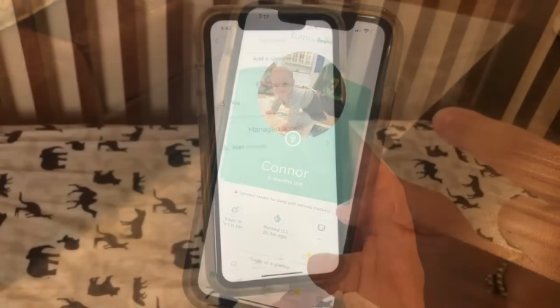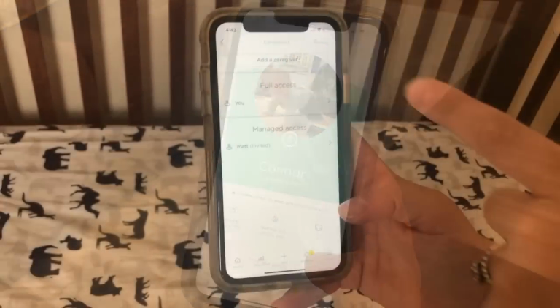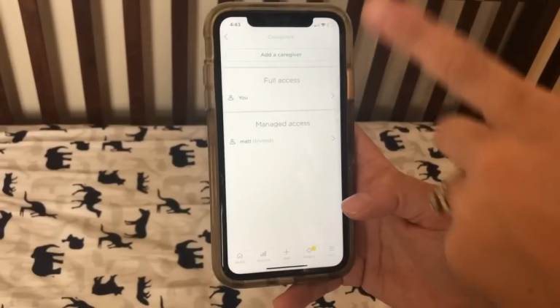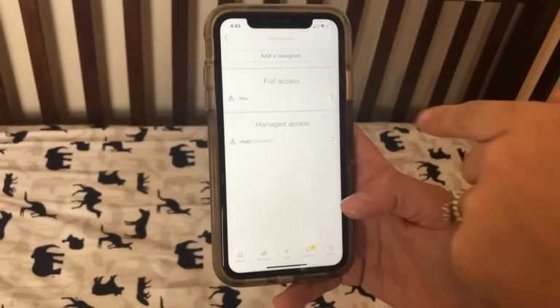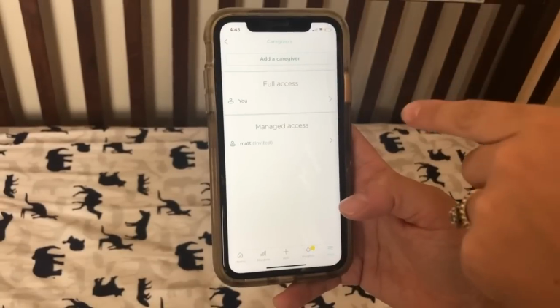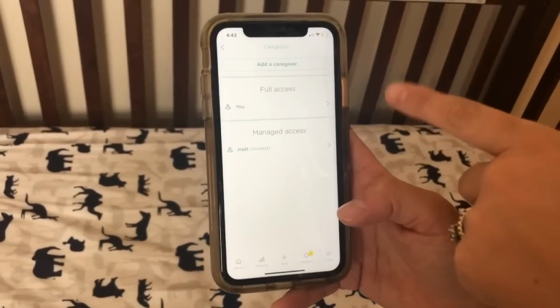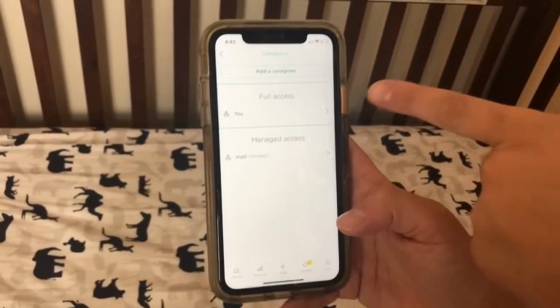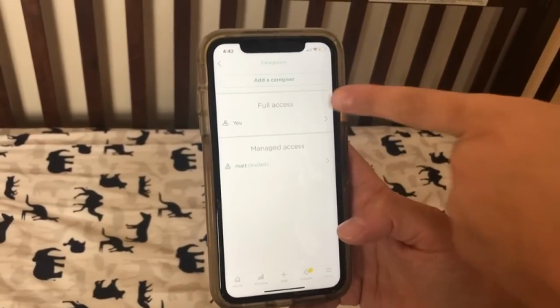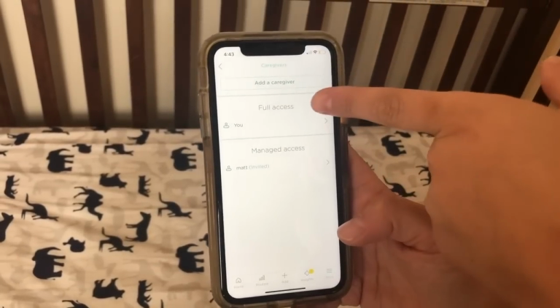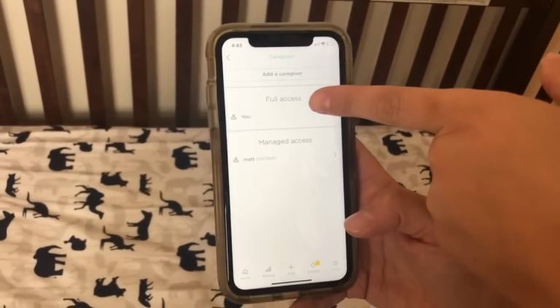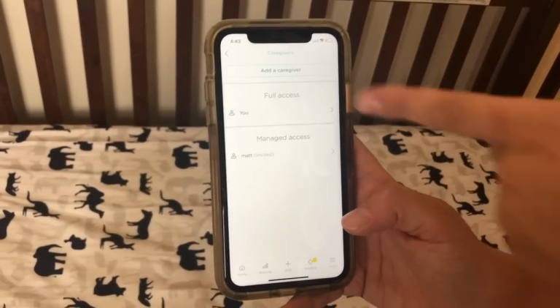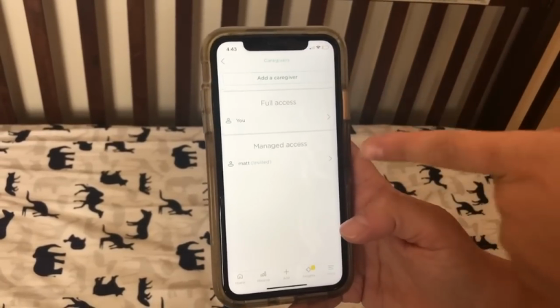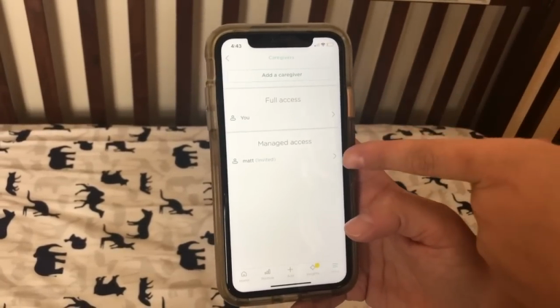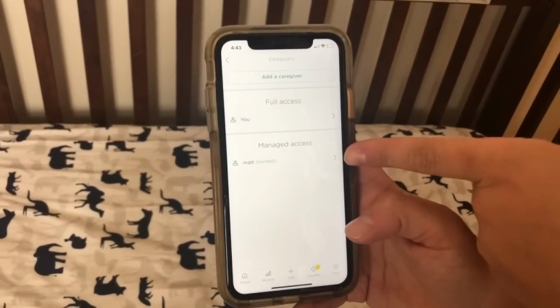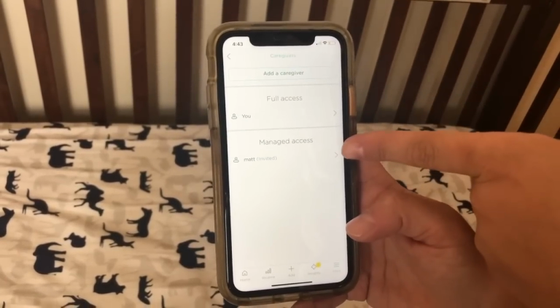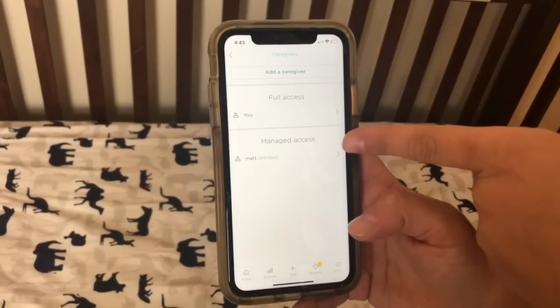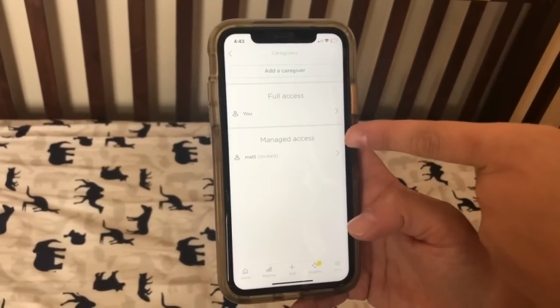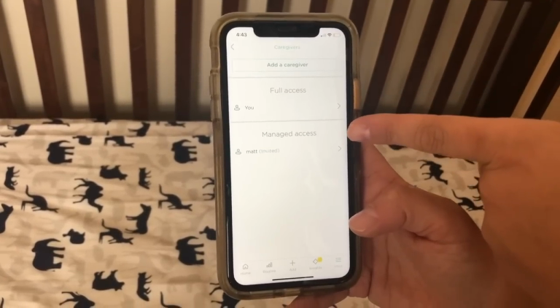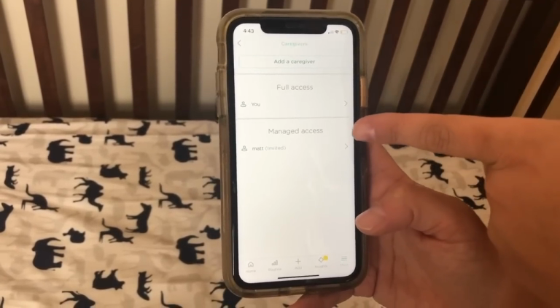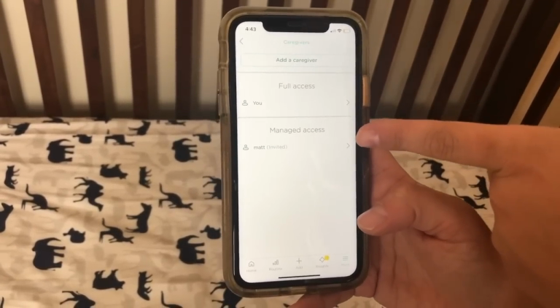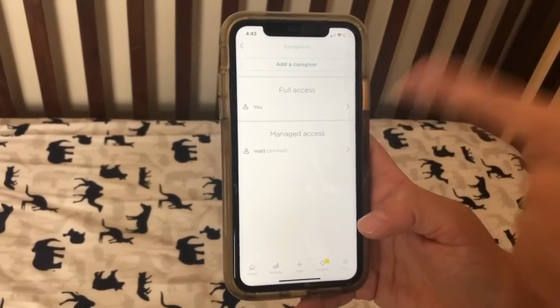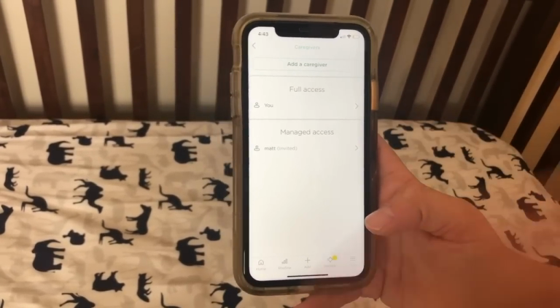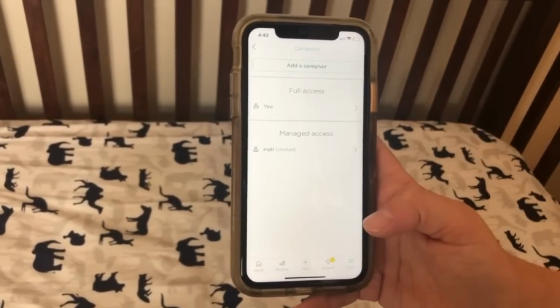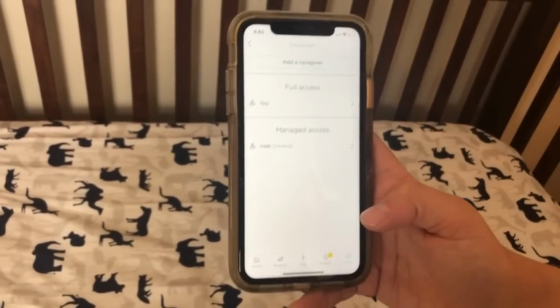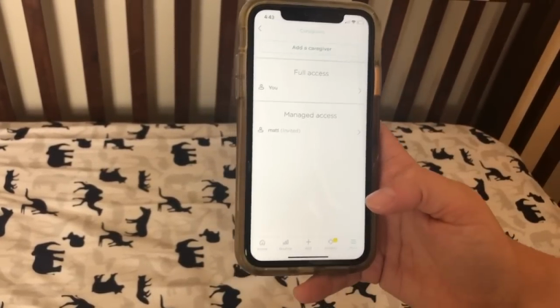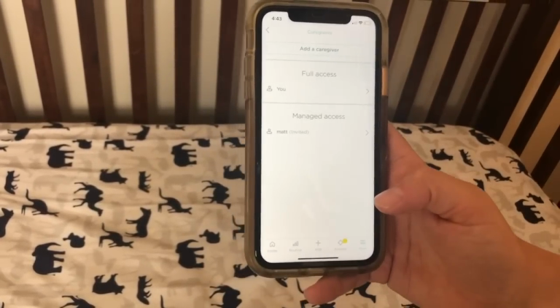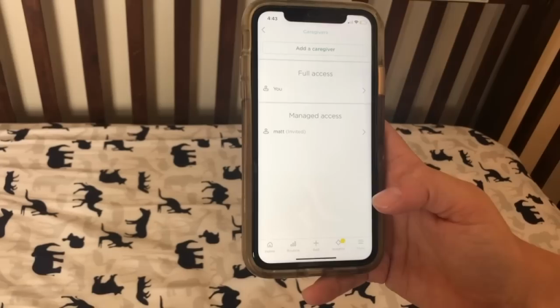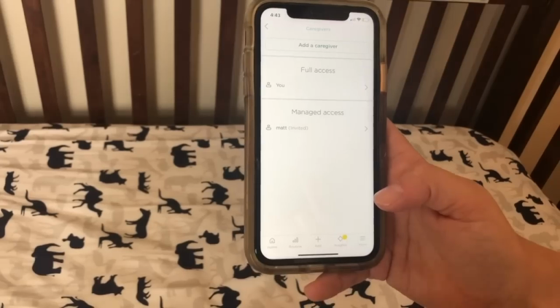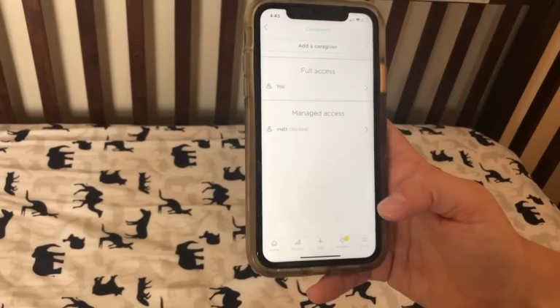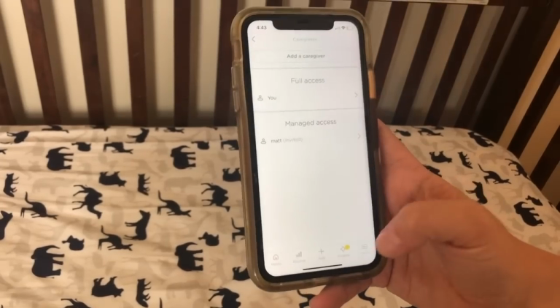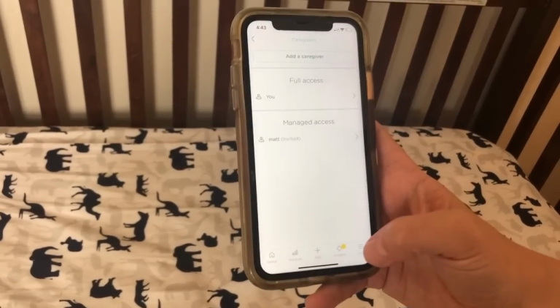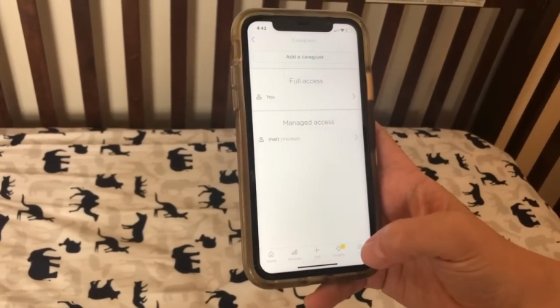This is your caregiver screen, so I have access here, and I also gave access to my husband so he can see what's going on with baby throughout the day.